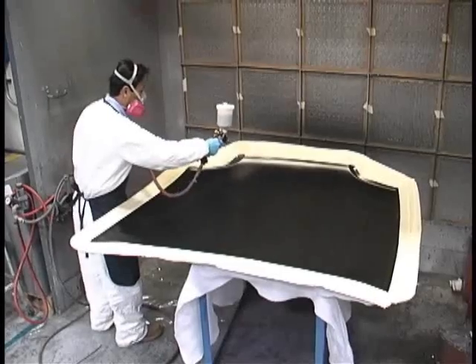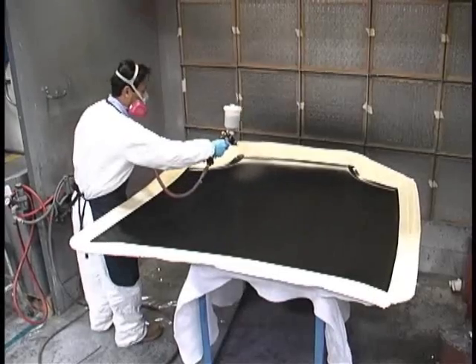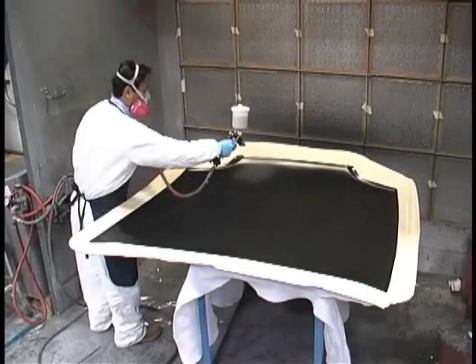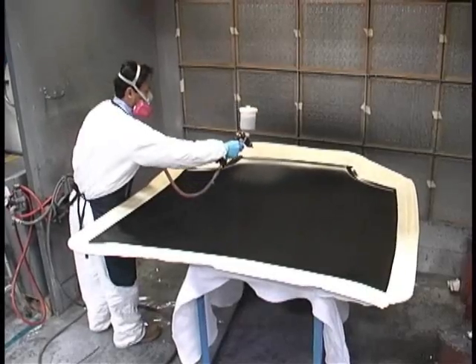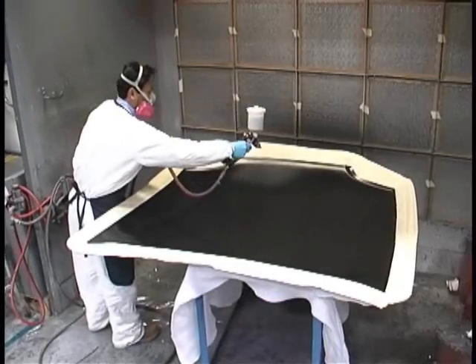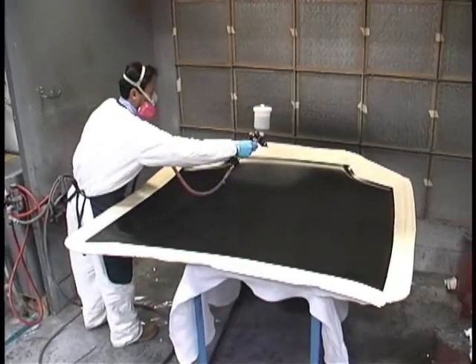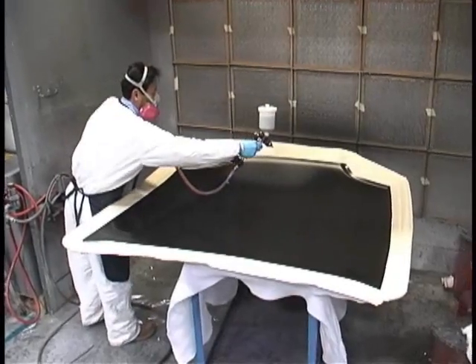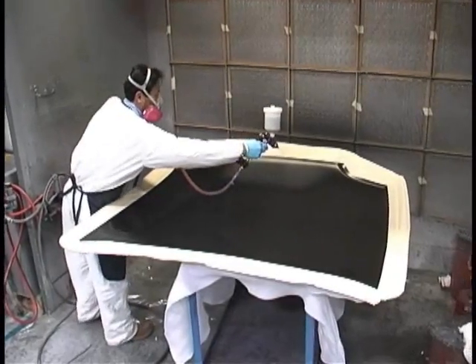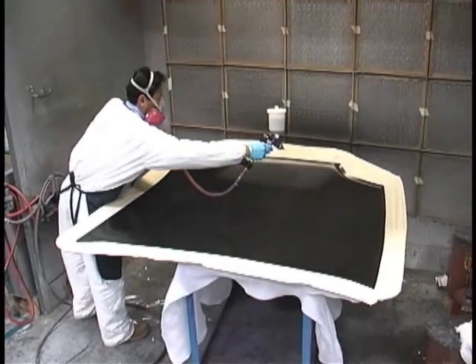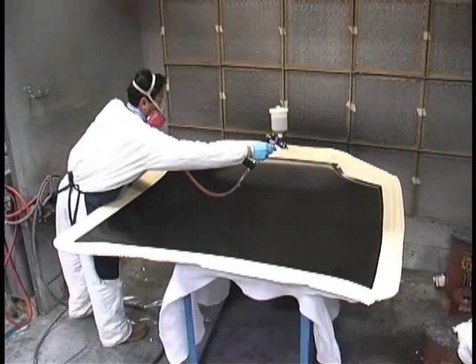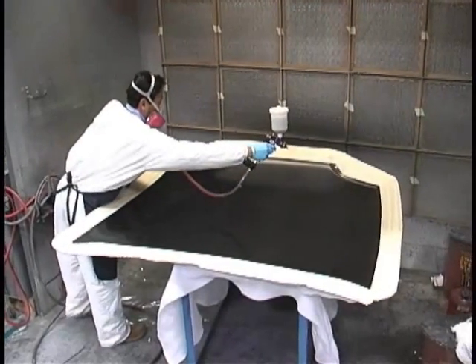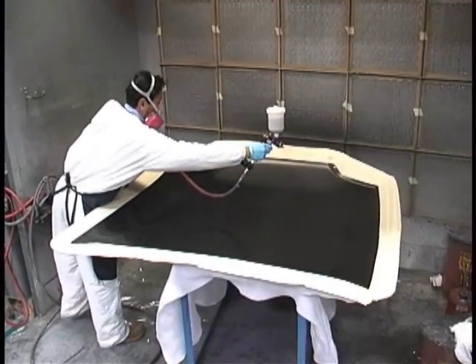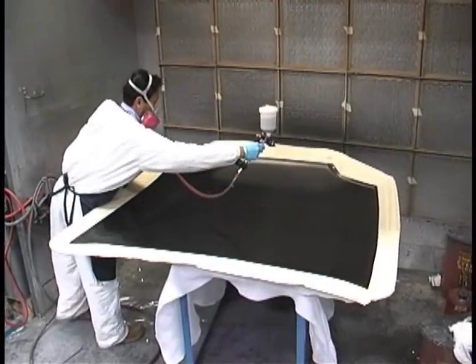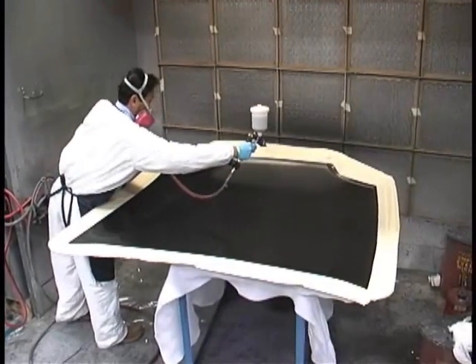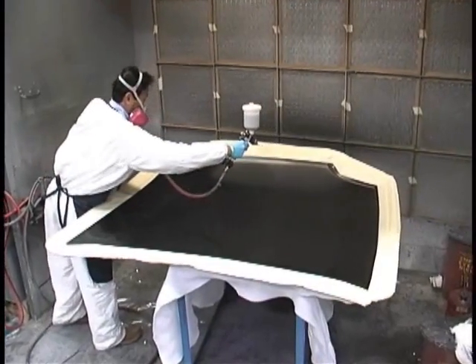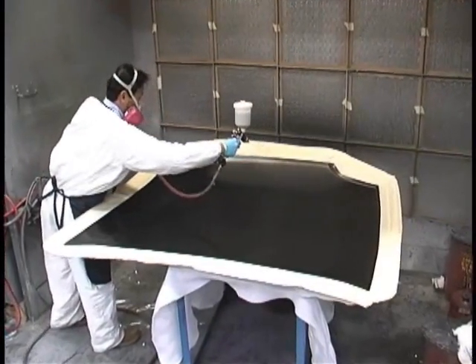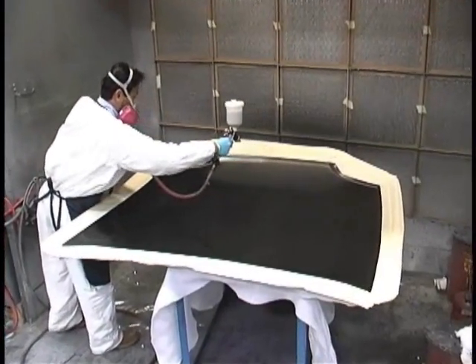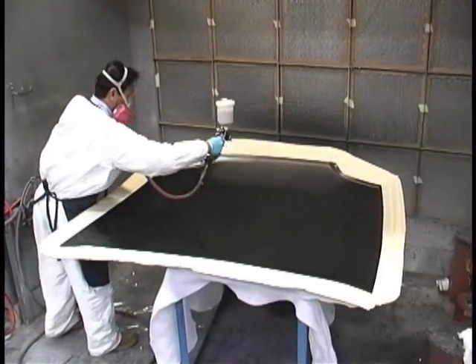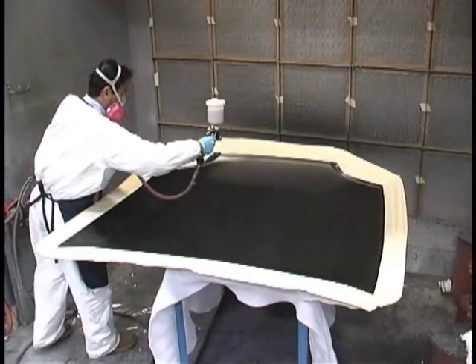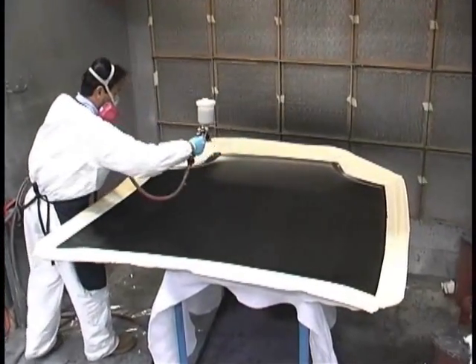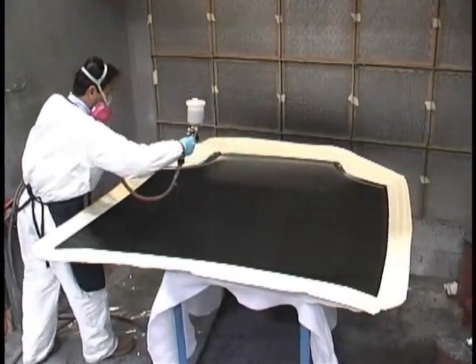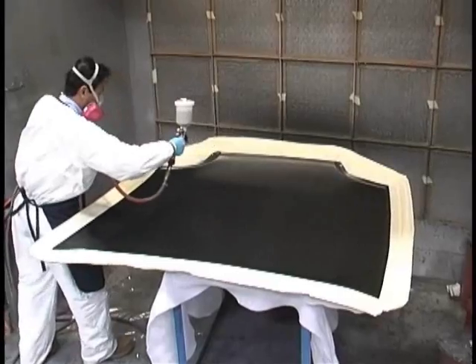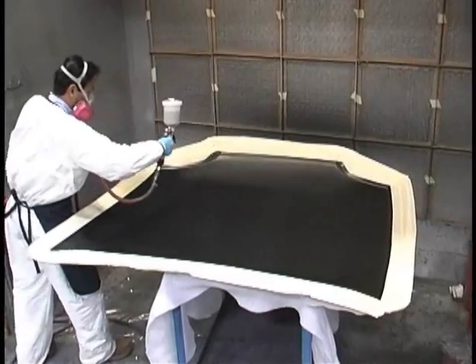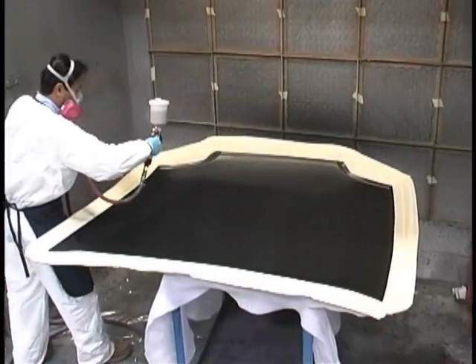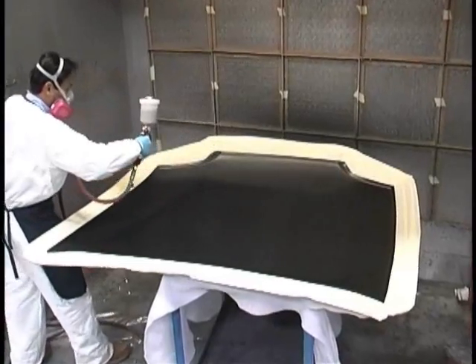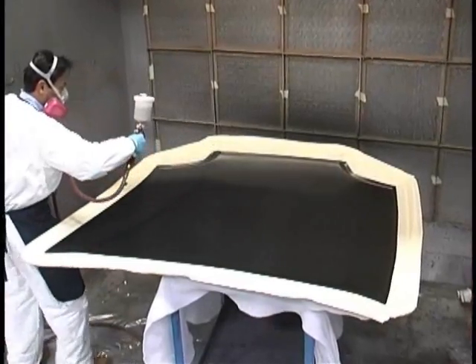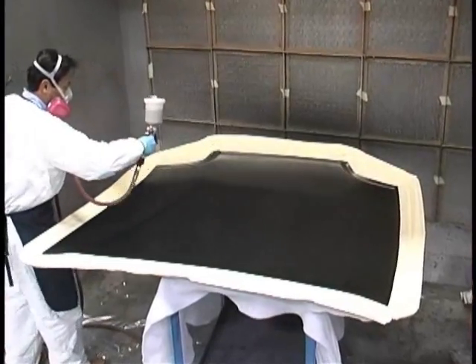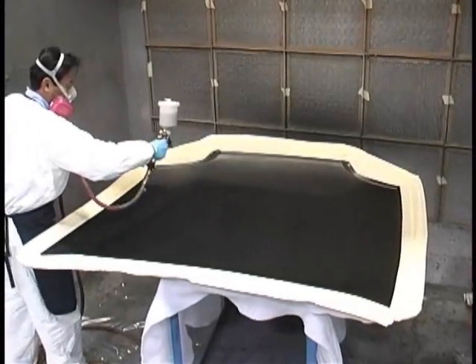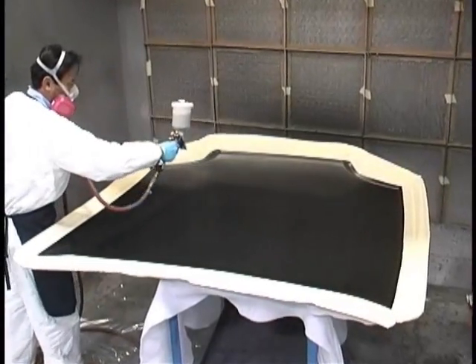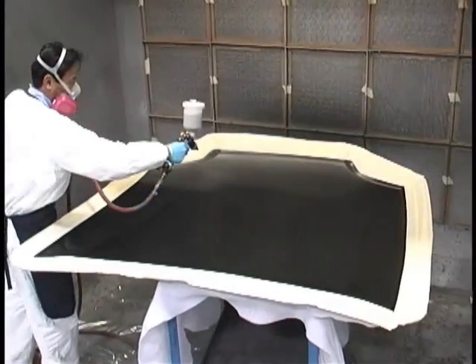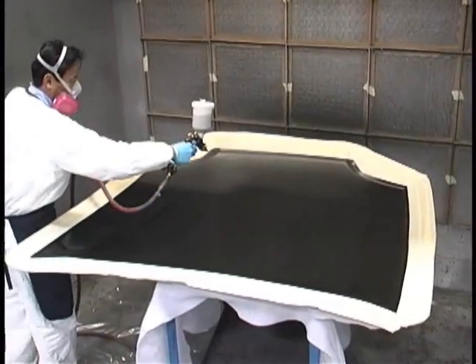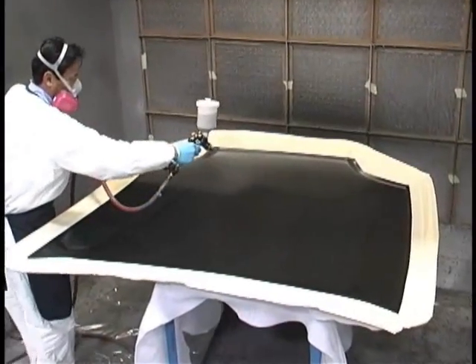Next comes the gel coat application, which is applied approximately one millimeter thick.